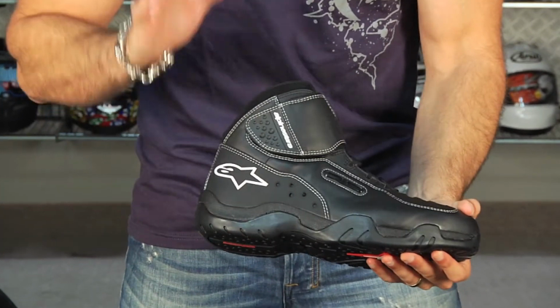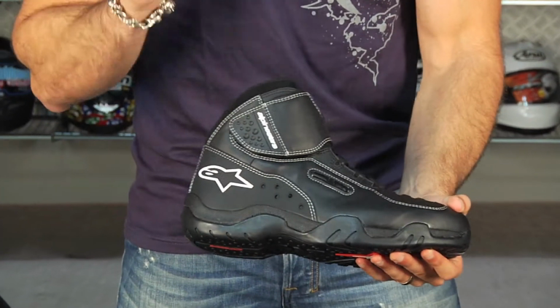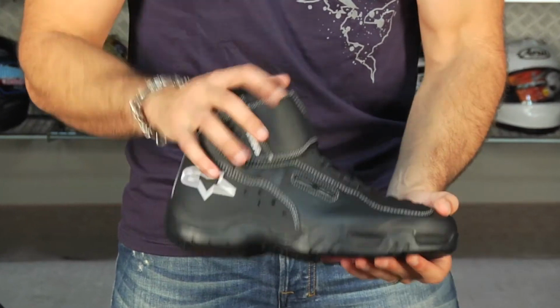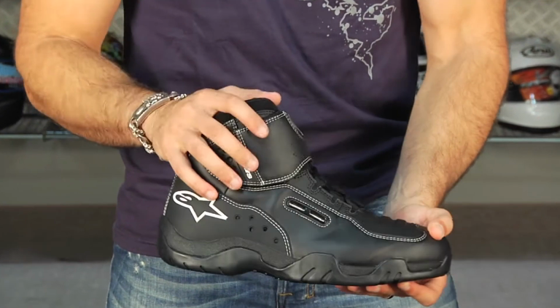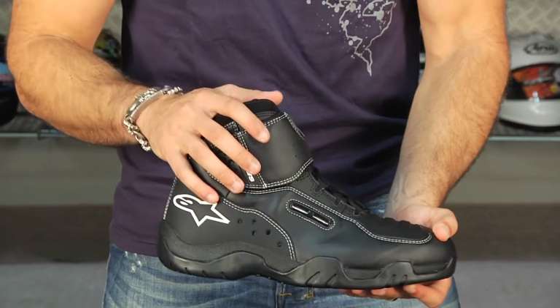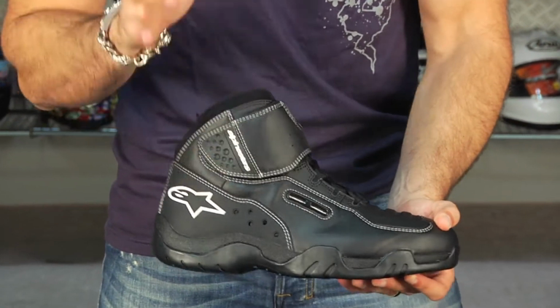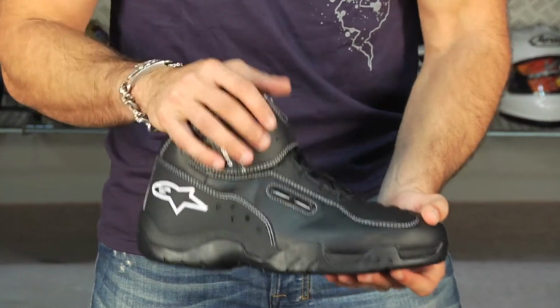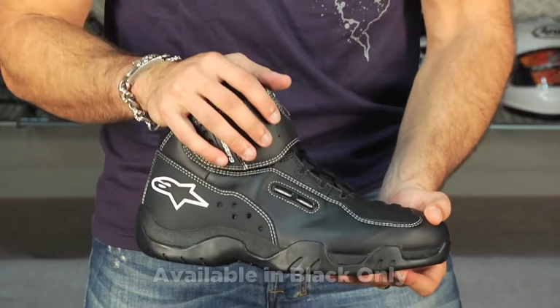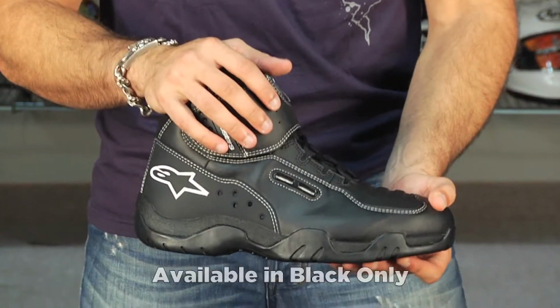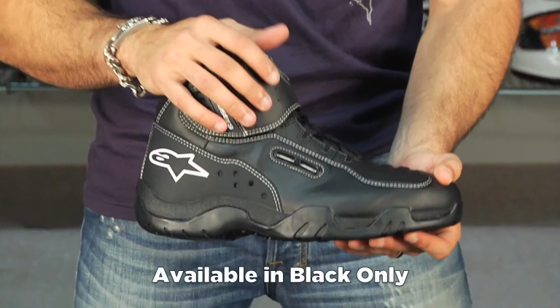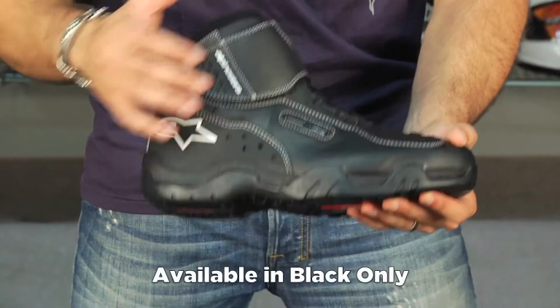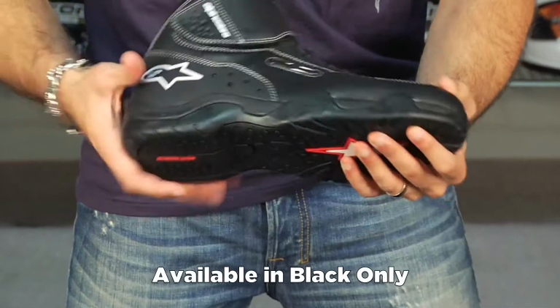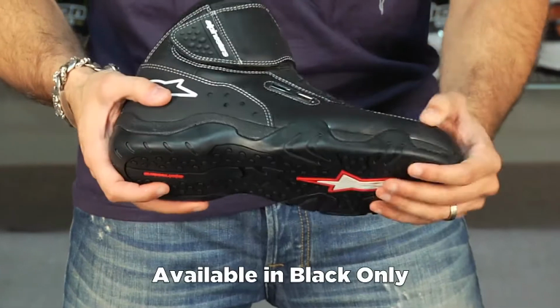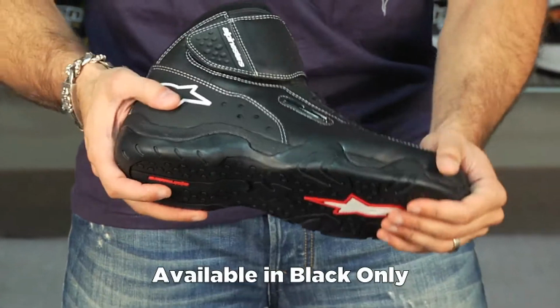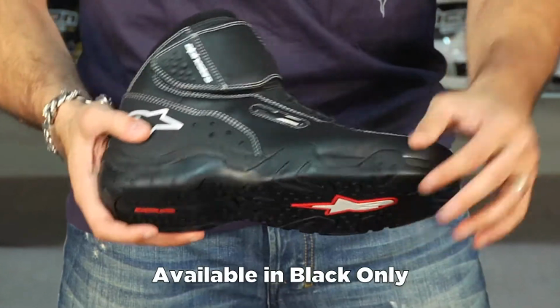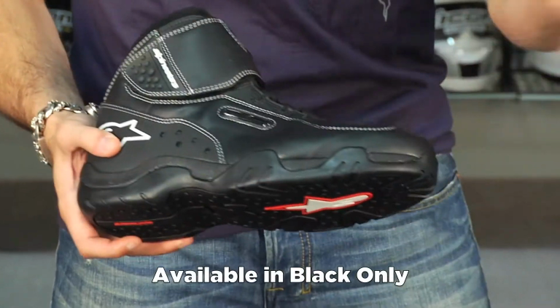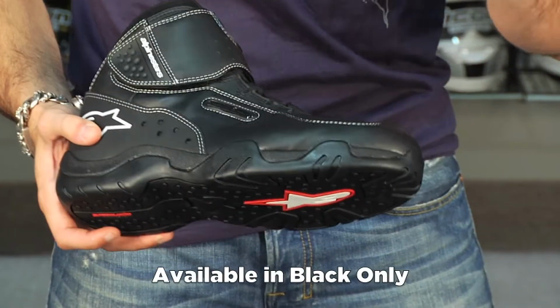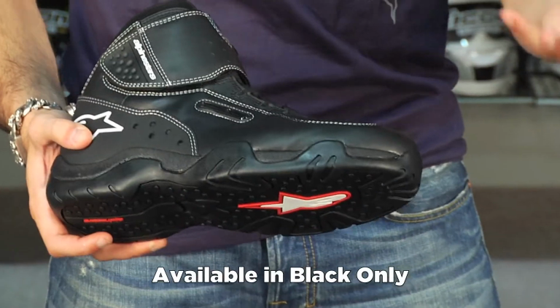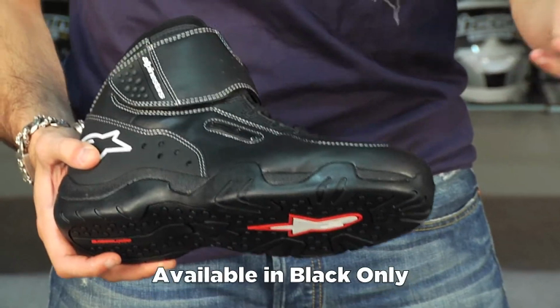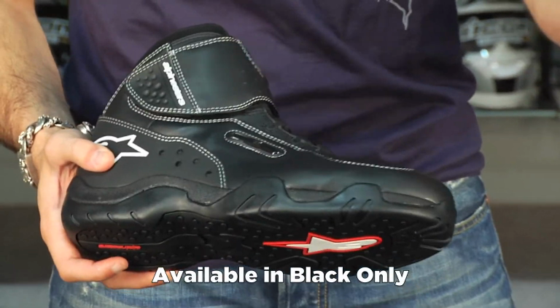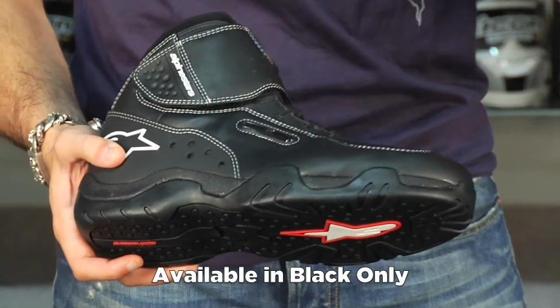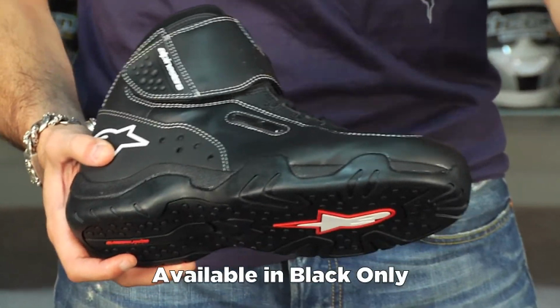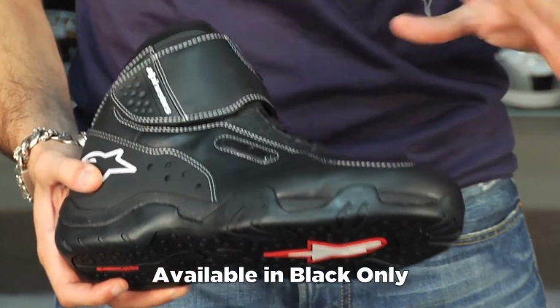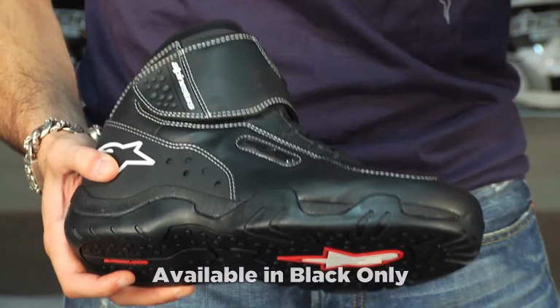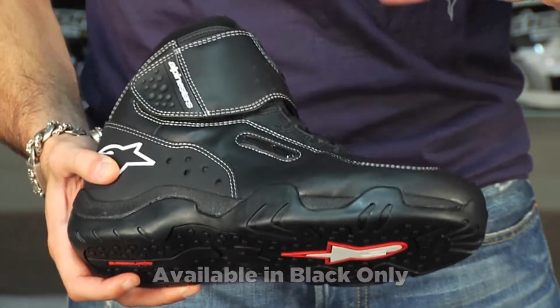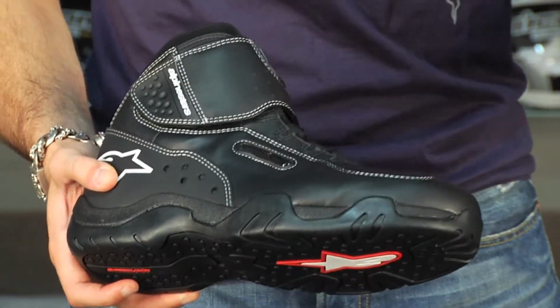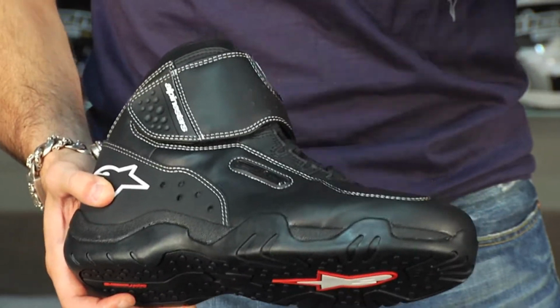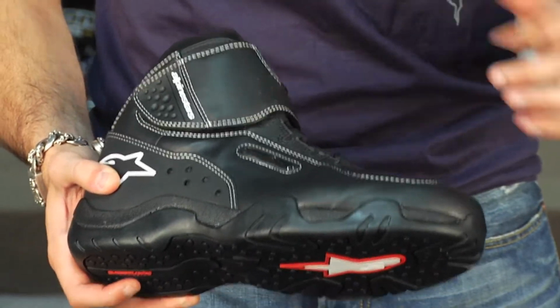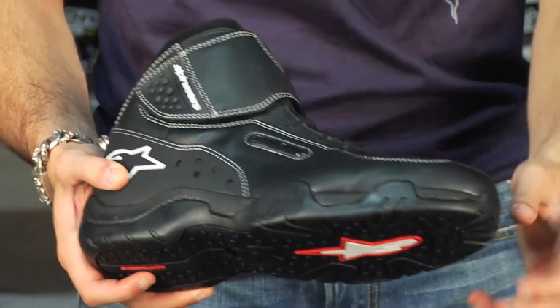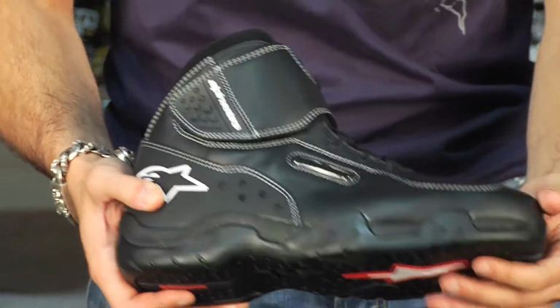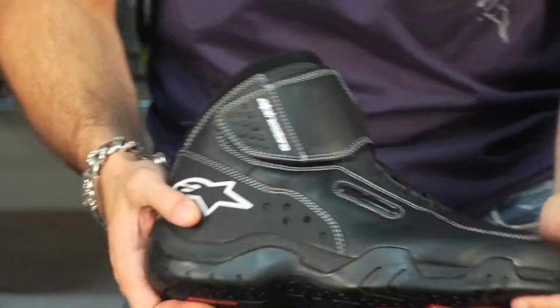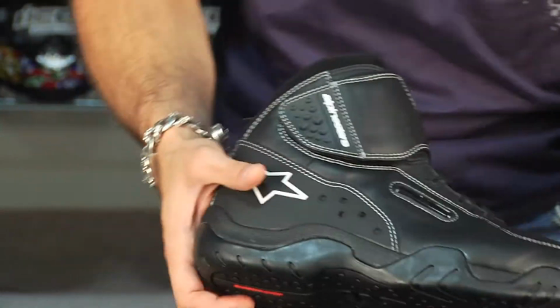You're looking at black only, European sizes, and you're looking around that $150 range for this guy.